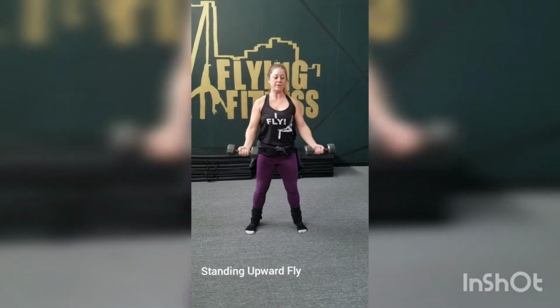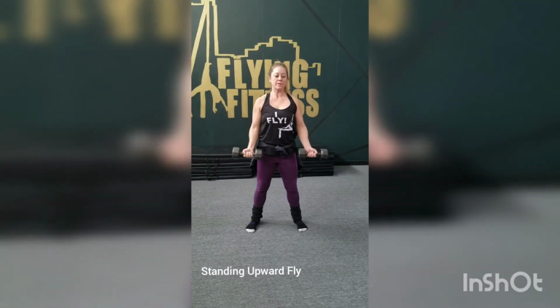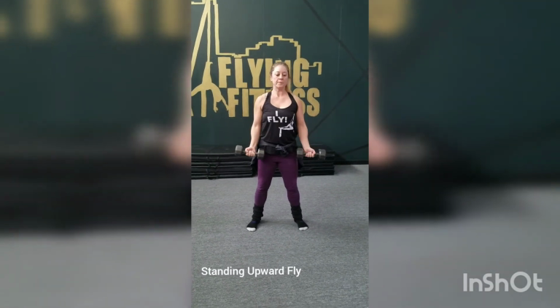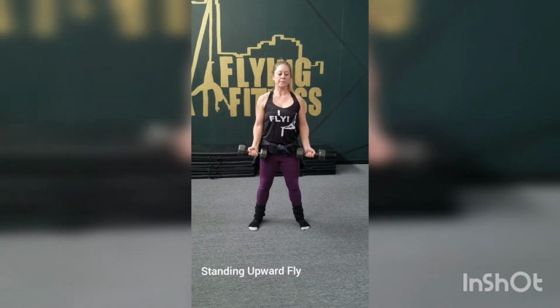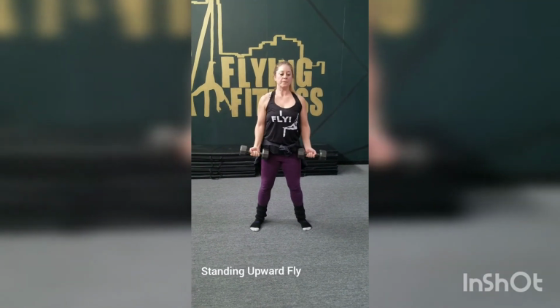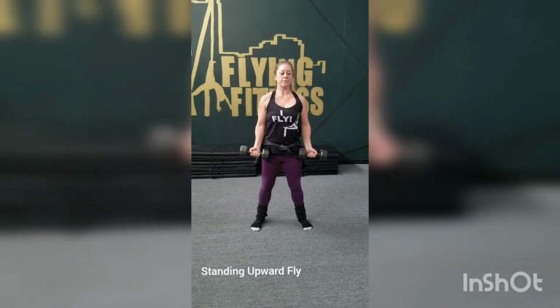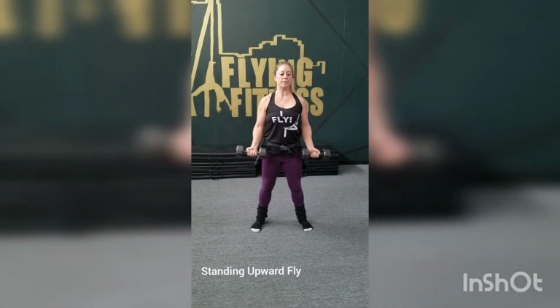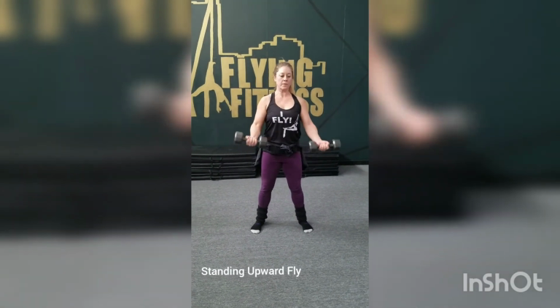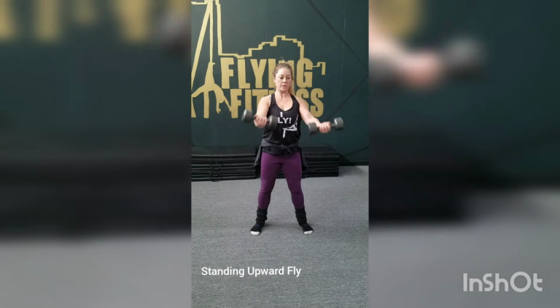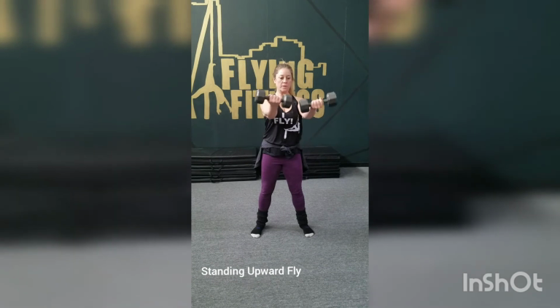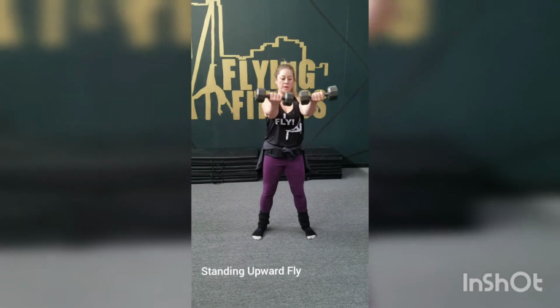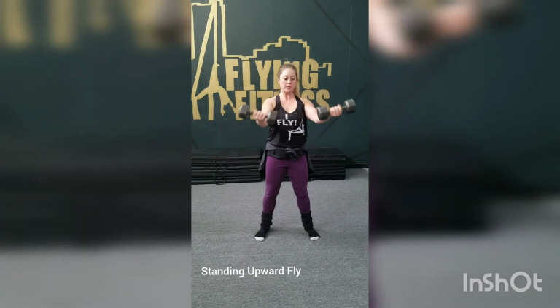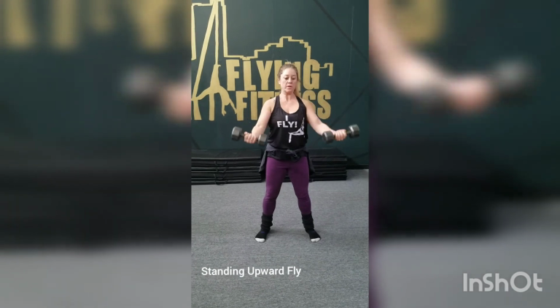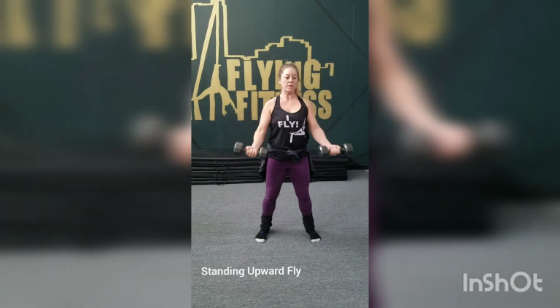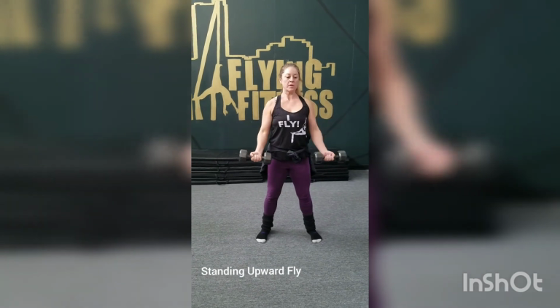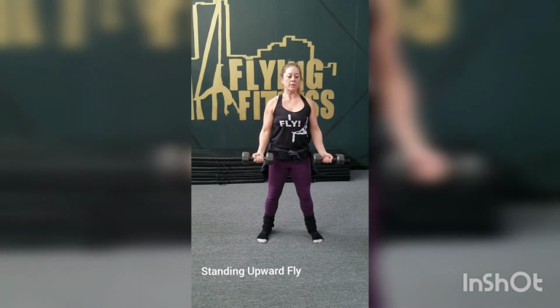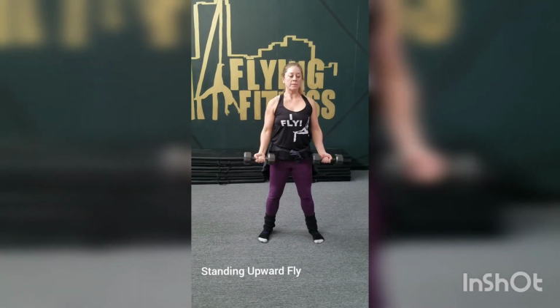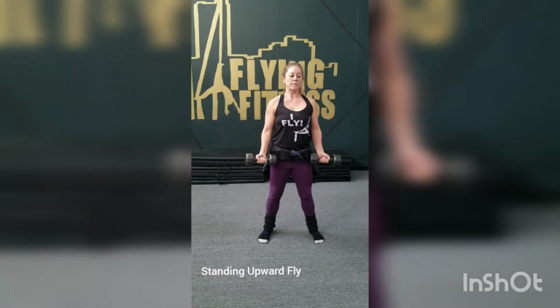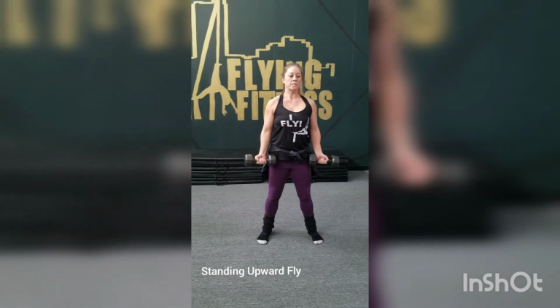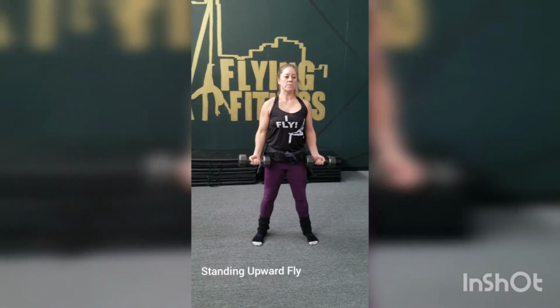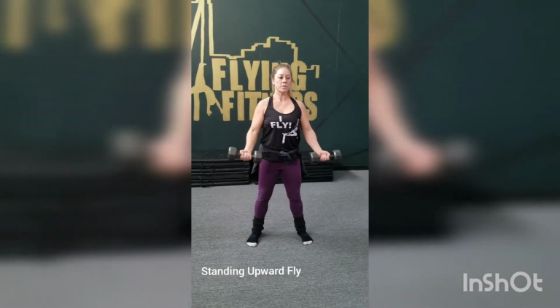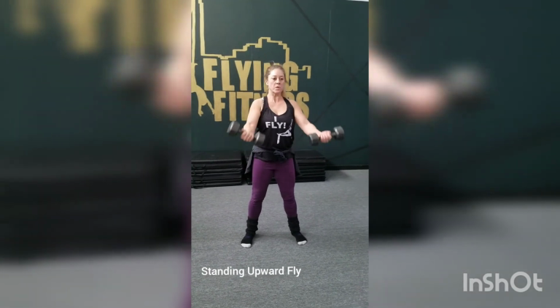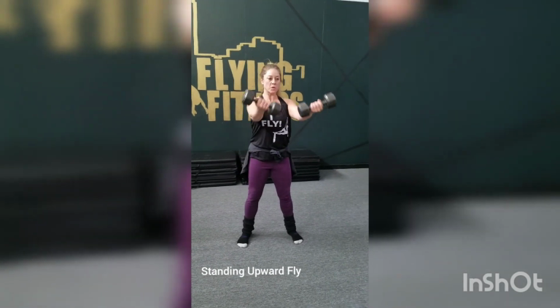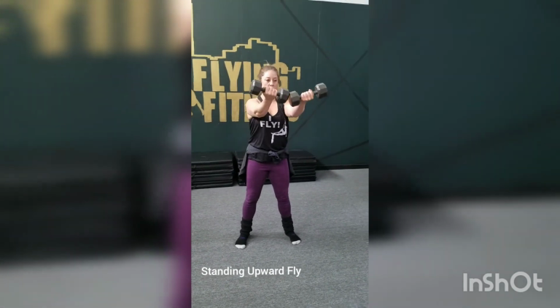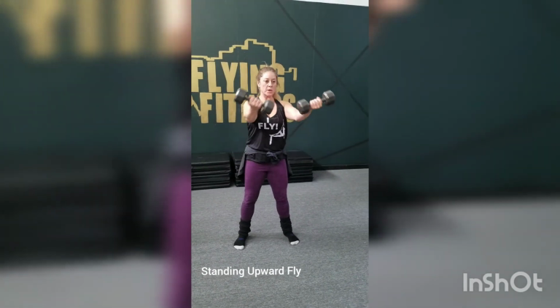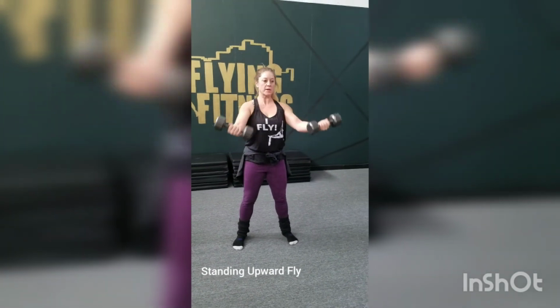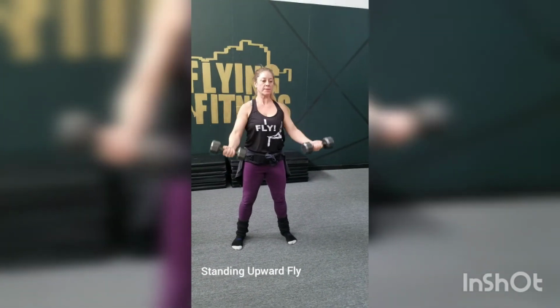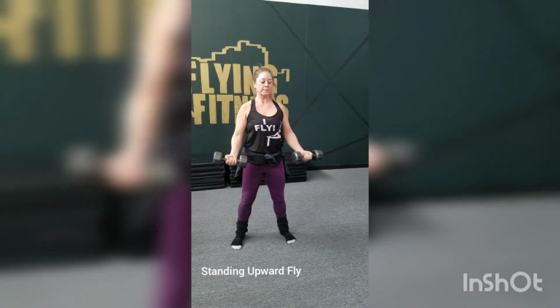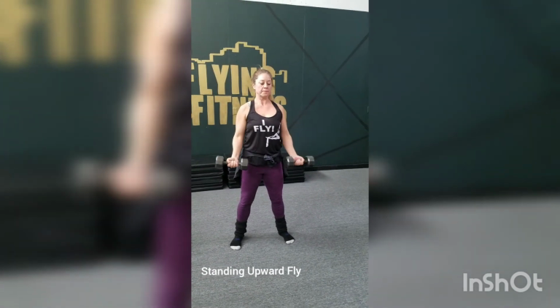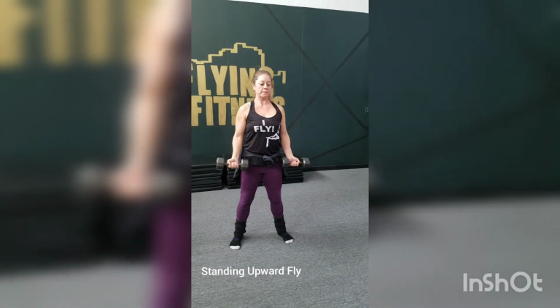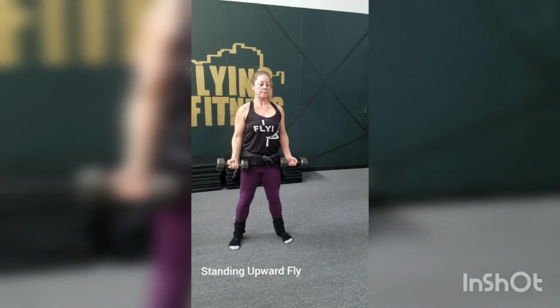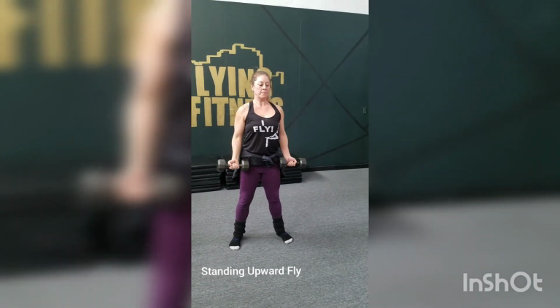Beautiful. This is your standing upward fly.